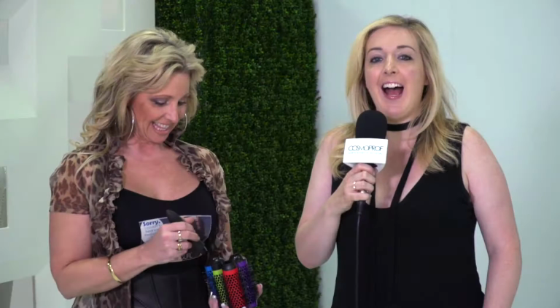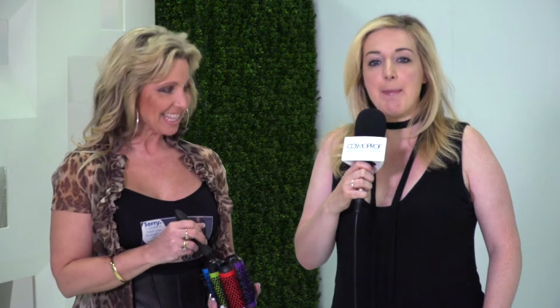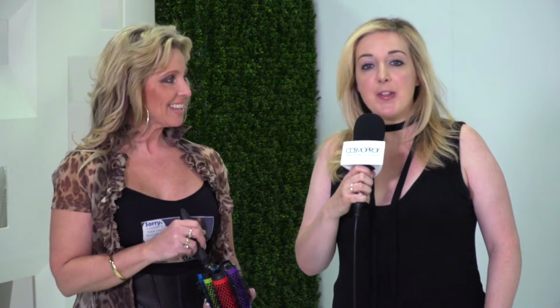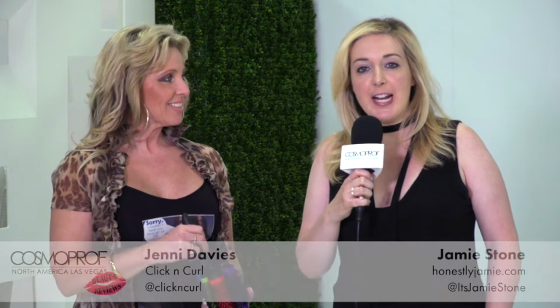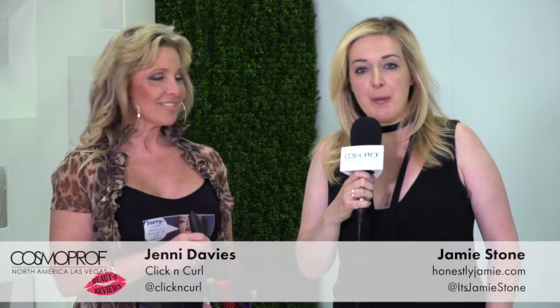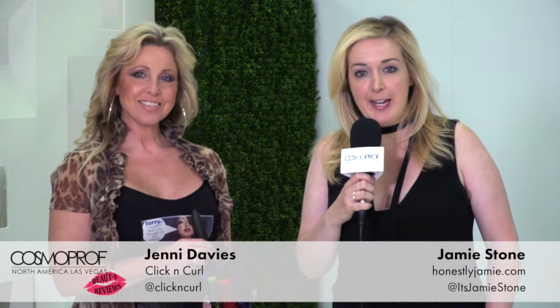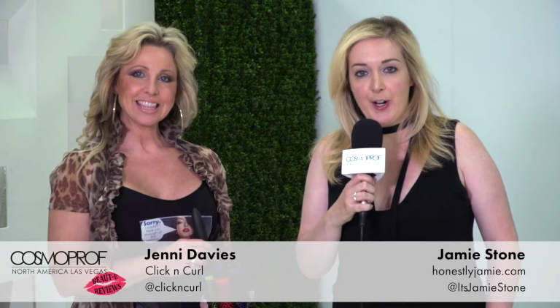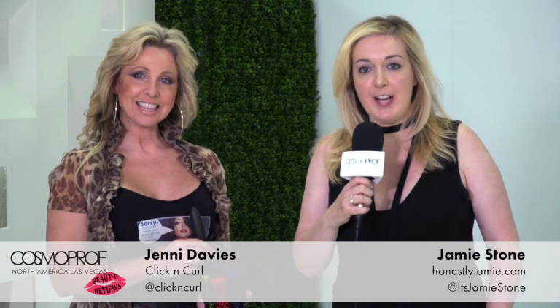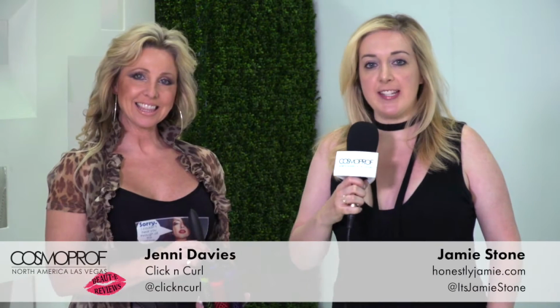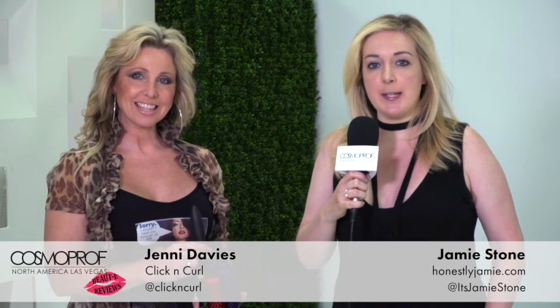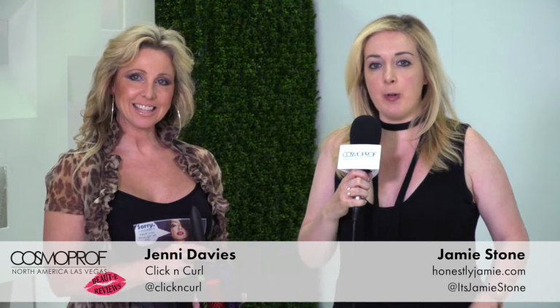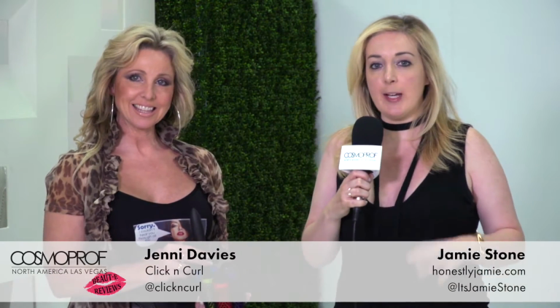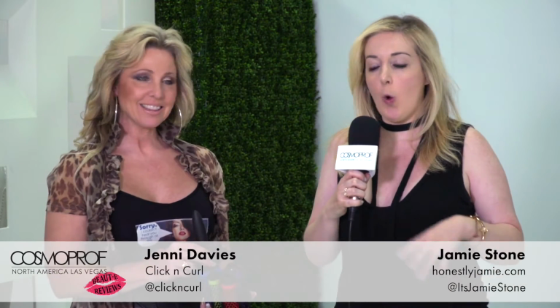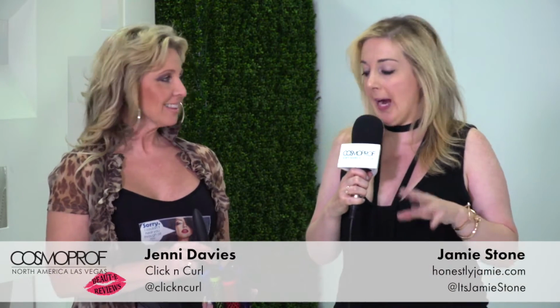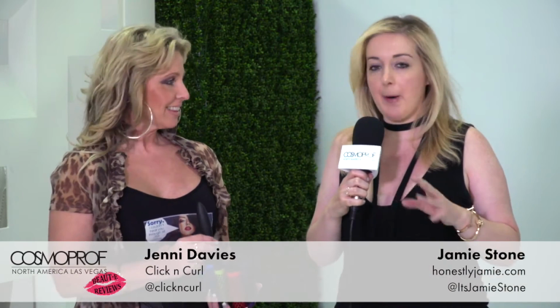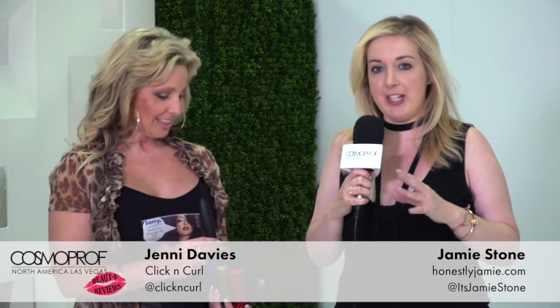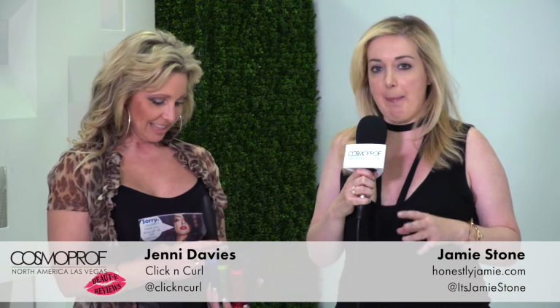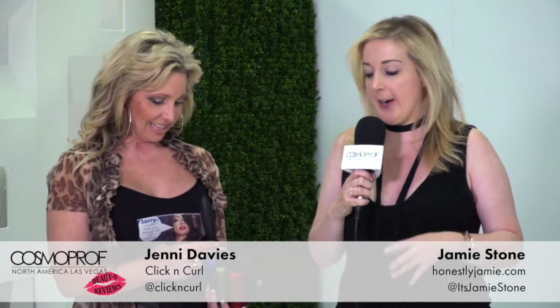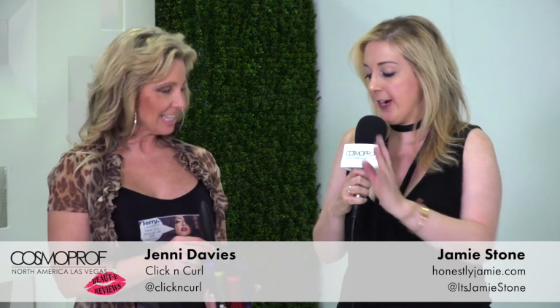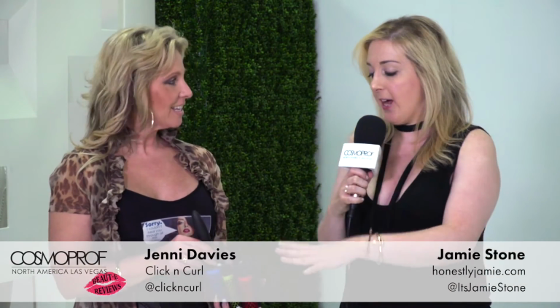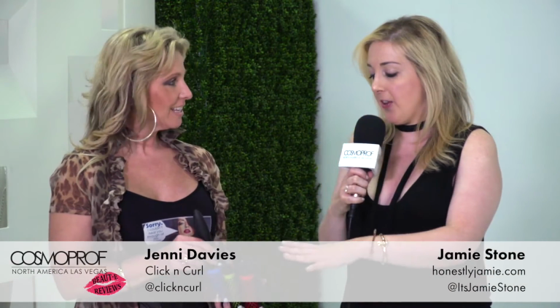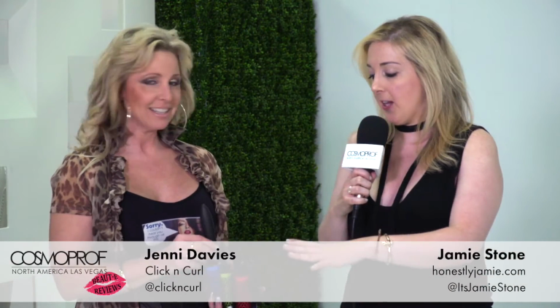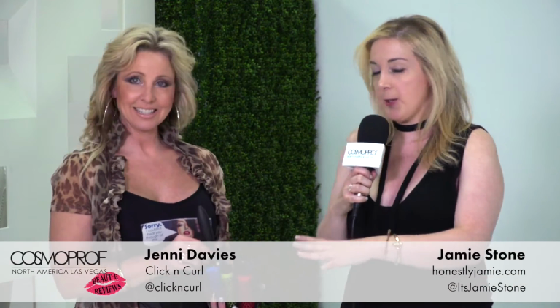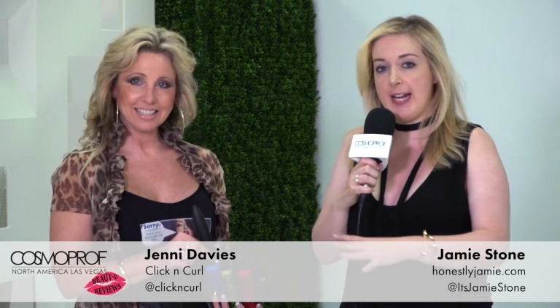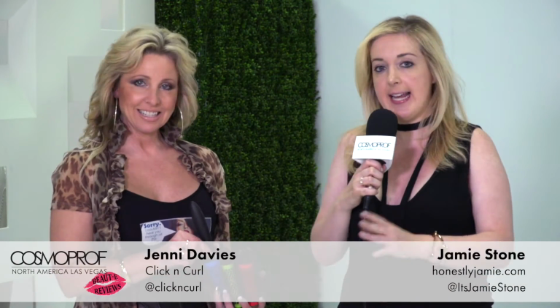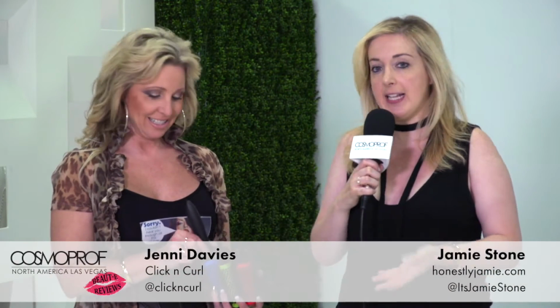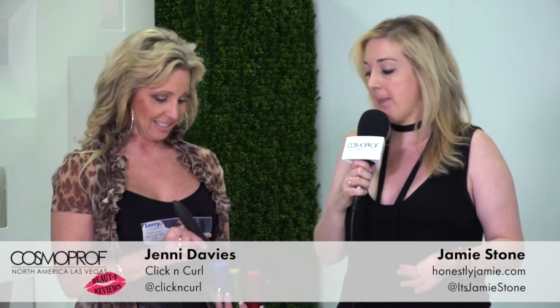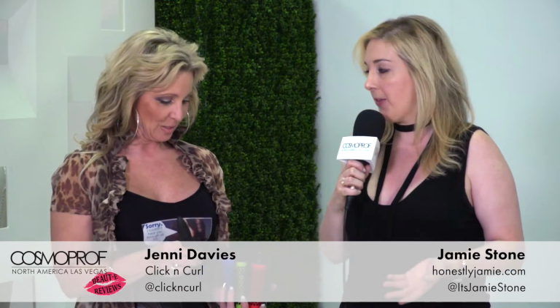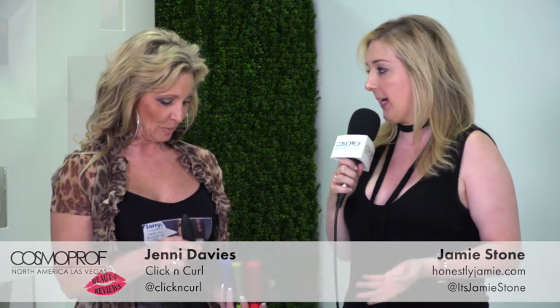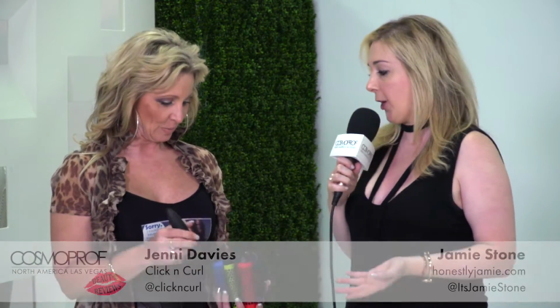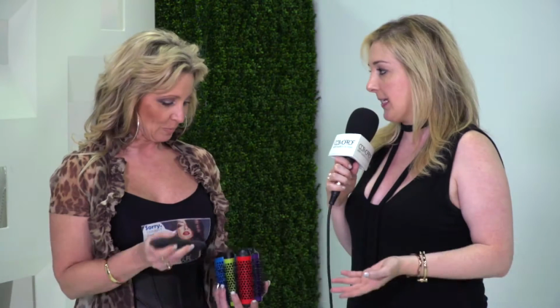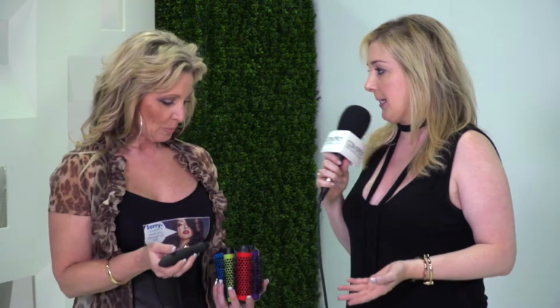I'm here with Jenny from Click and Curl and she's got some really cool hair brushes happening here. I already love all the colors, so Jenny, tell us about the Click and Curl system.